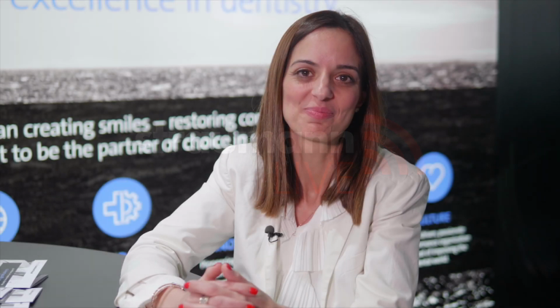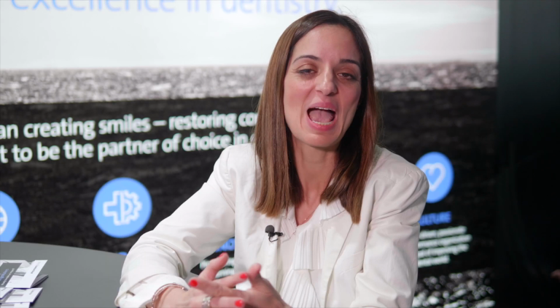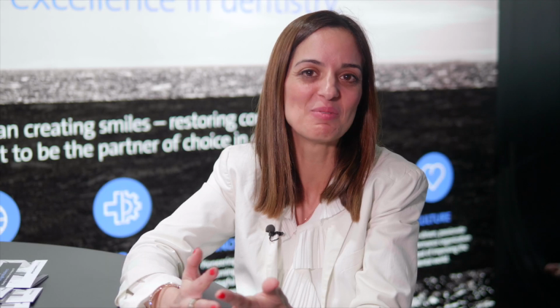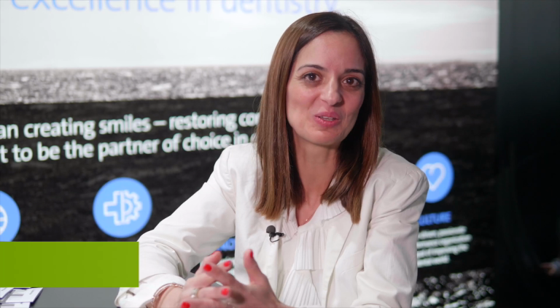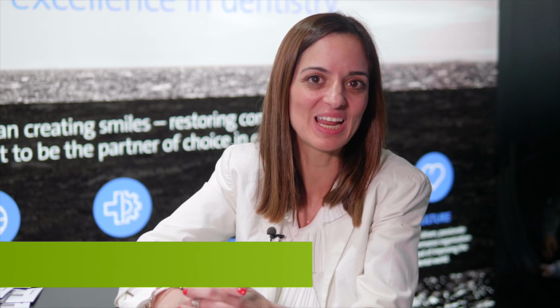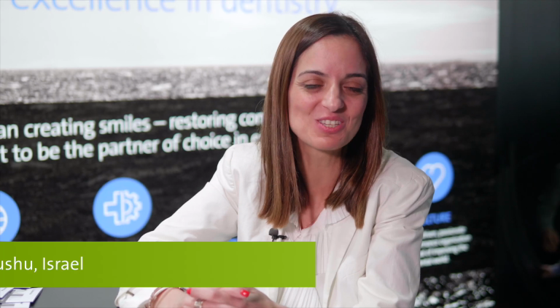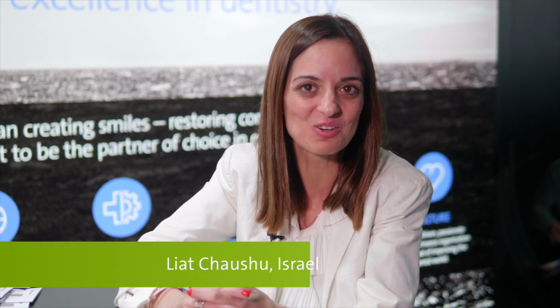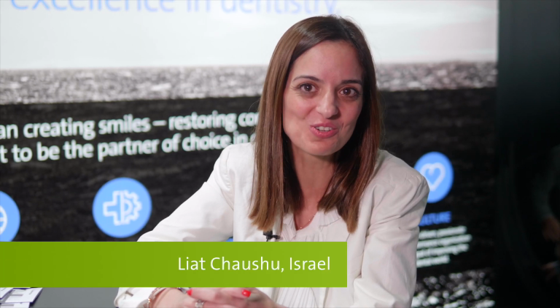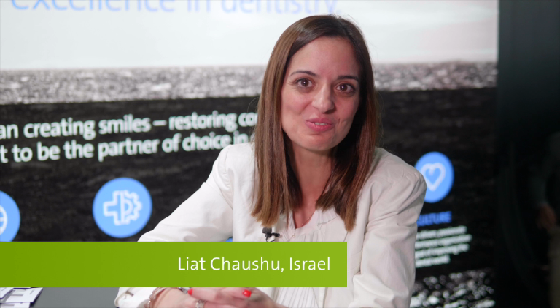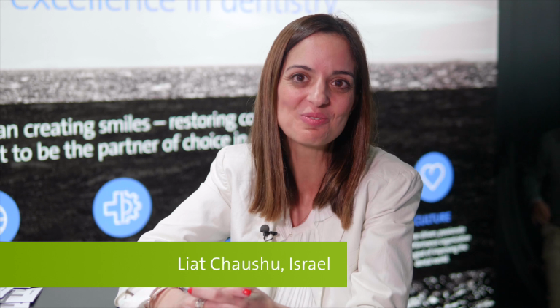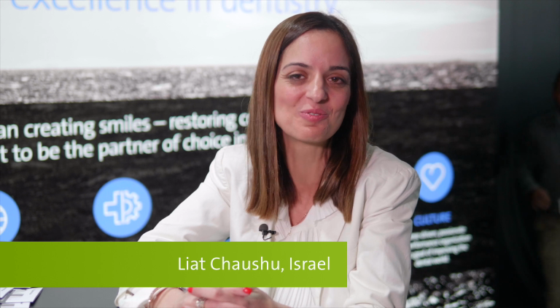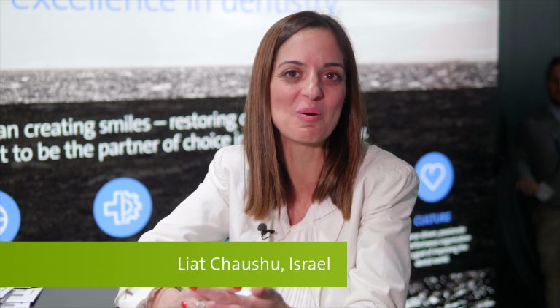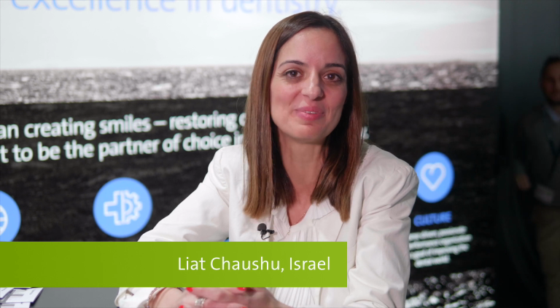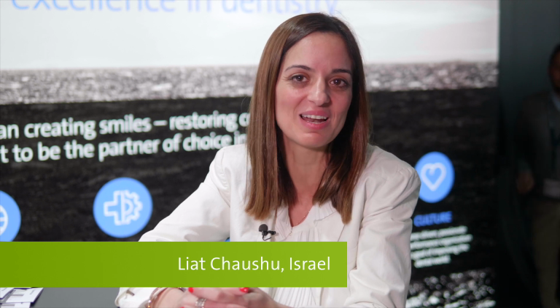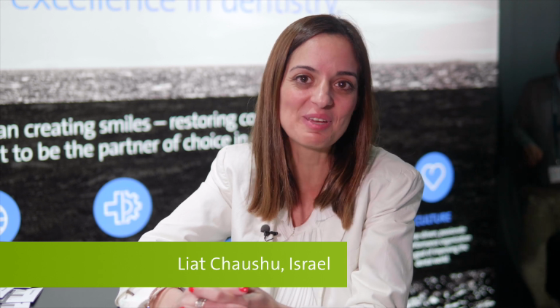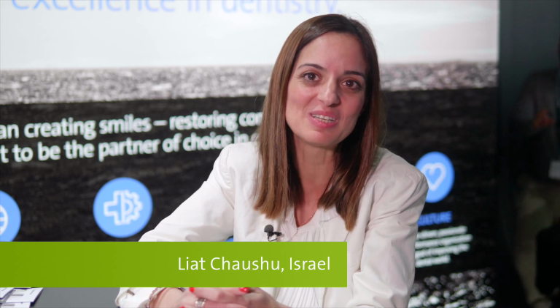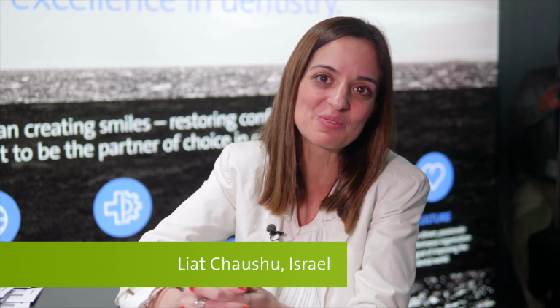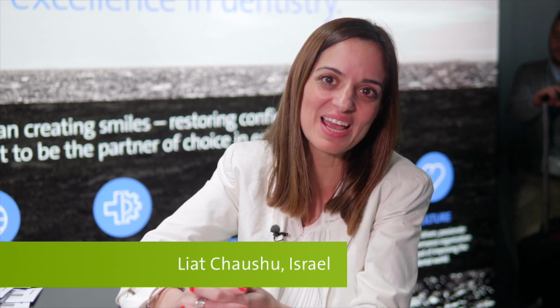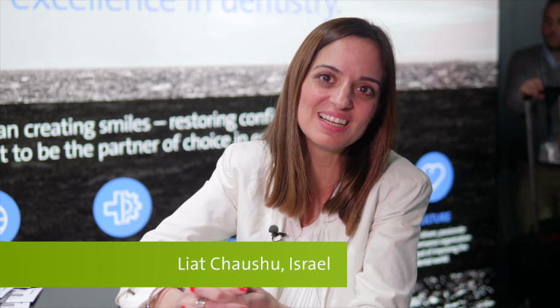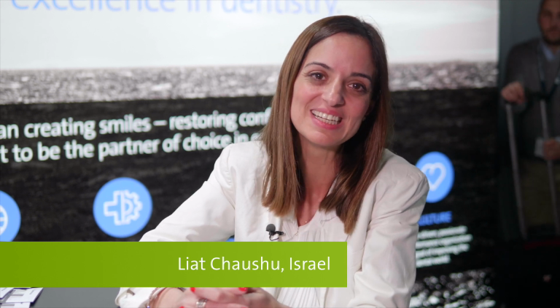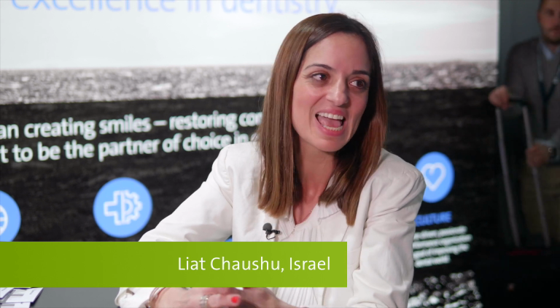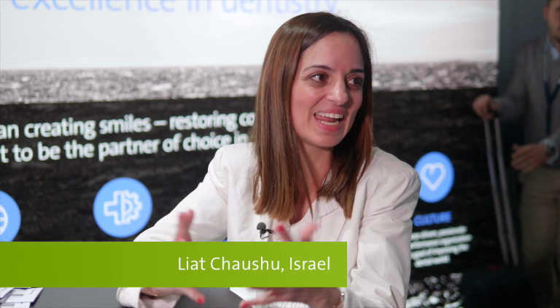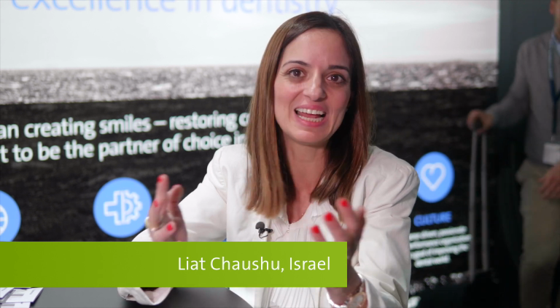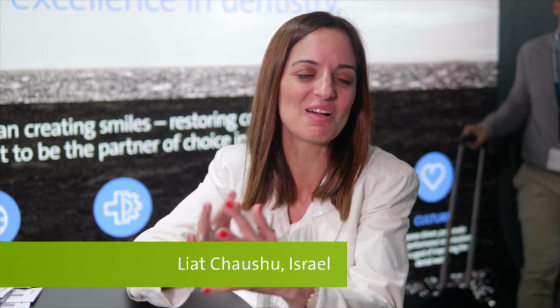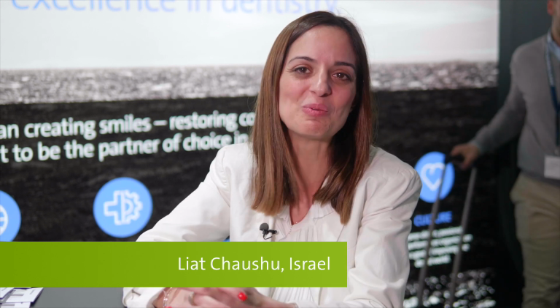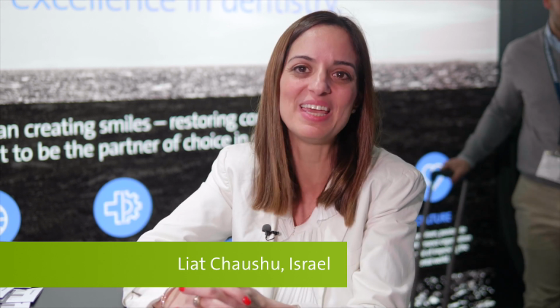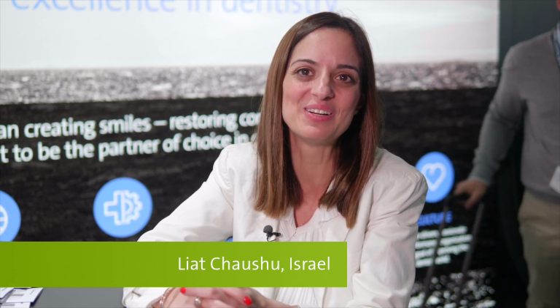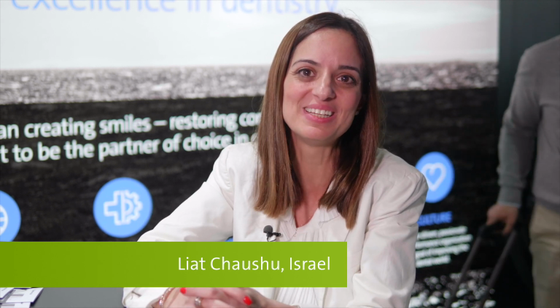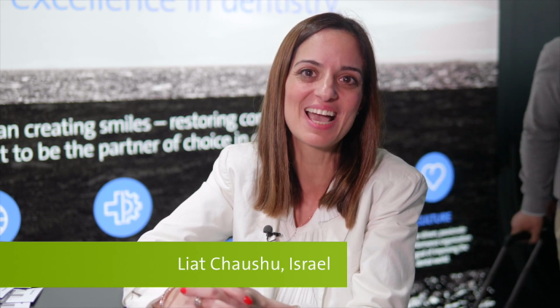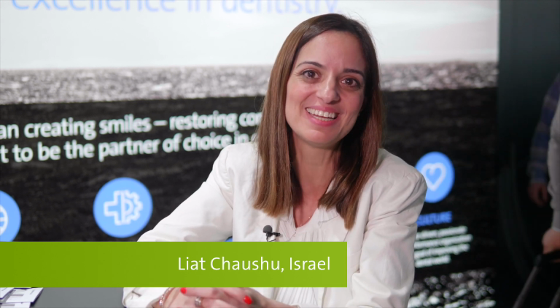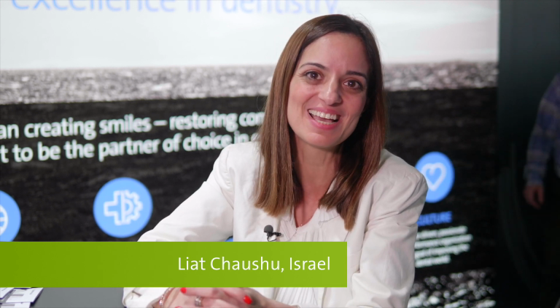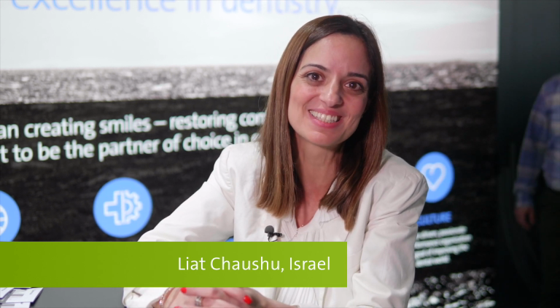I'm Dr. Liat Cherushu from Tel Aviv, Israel, and I love to be here at the IDS.